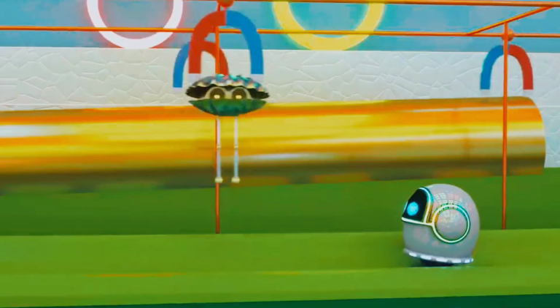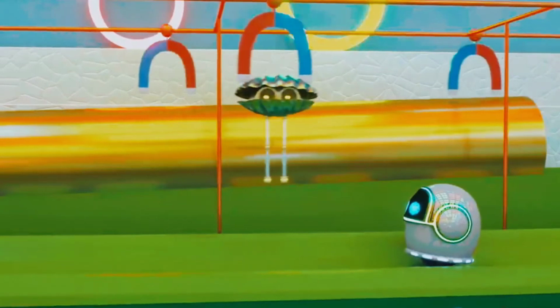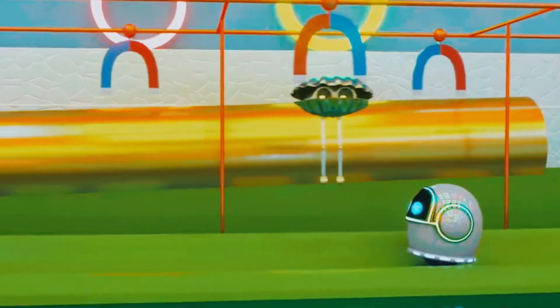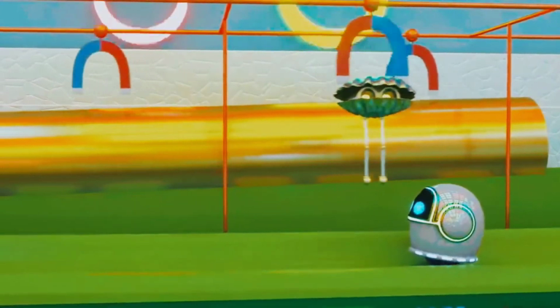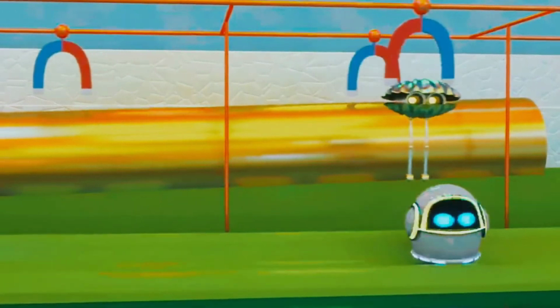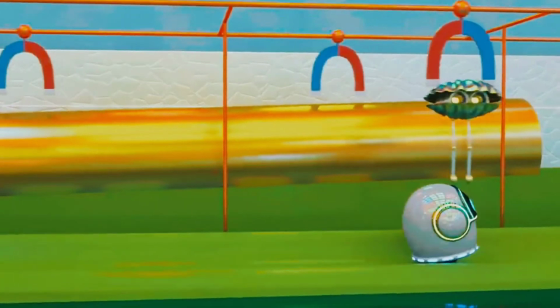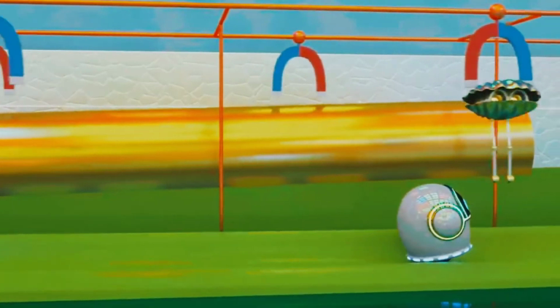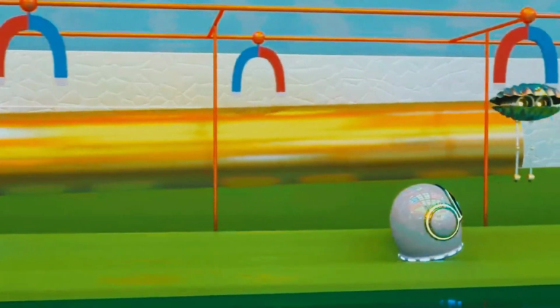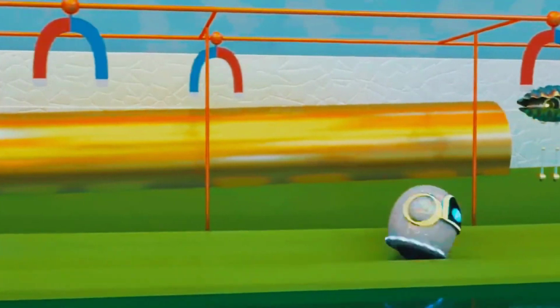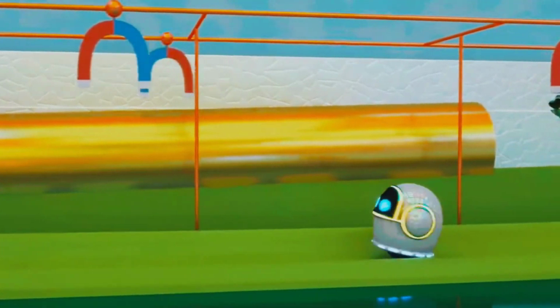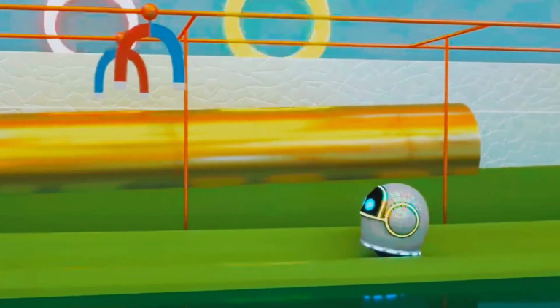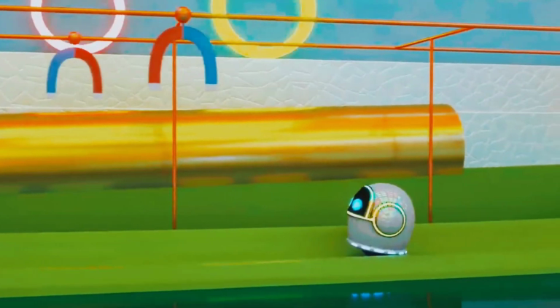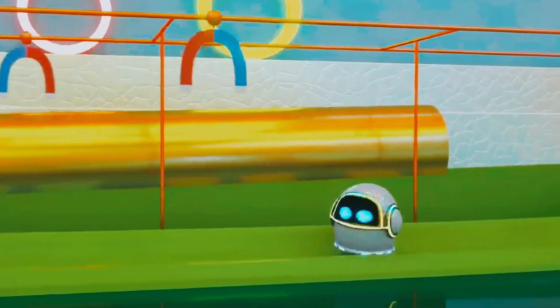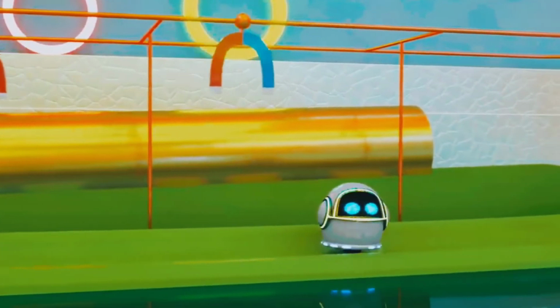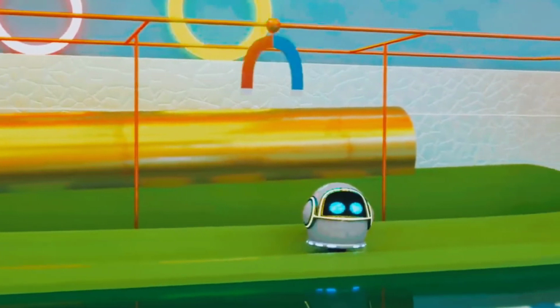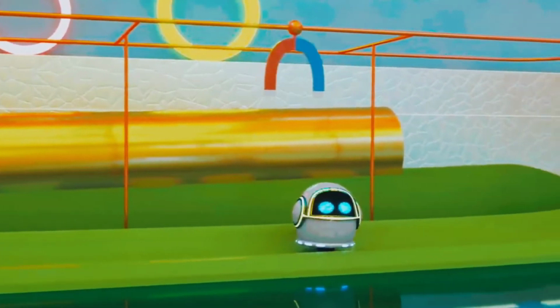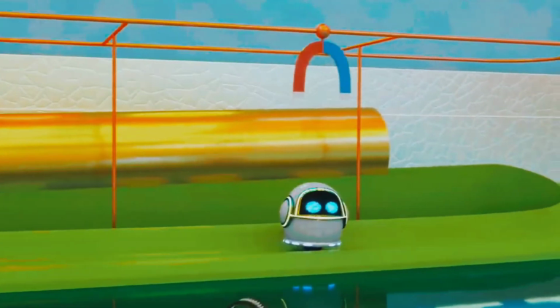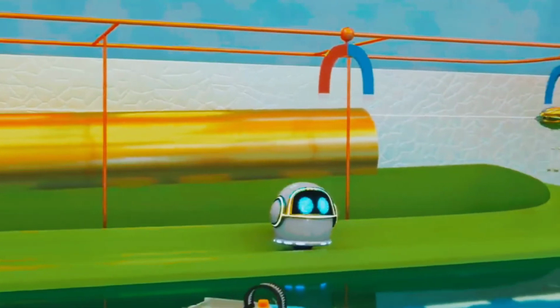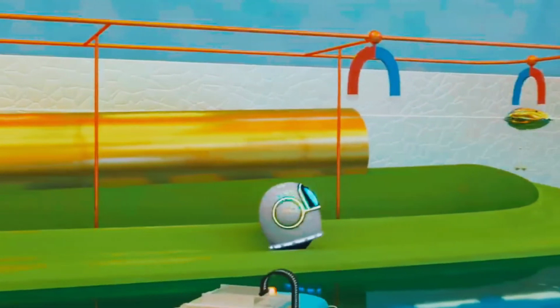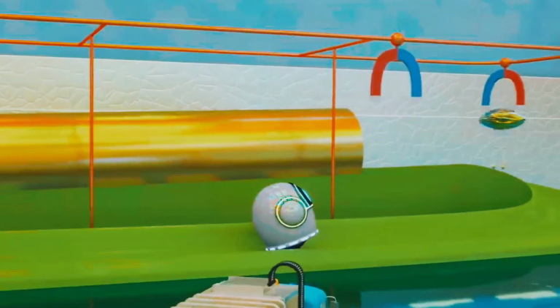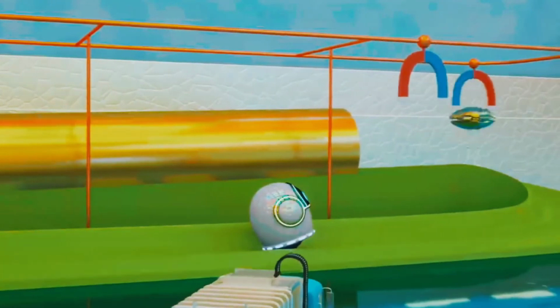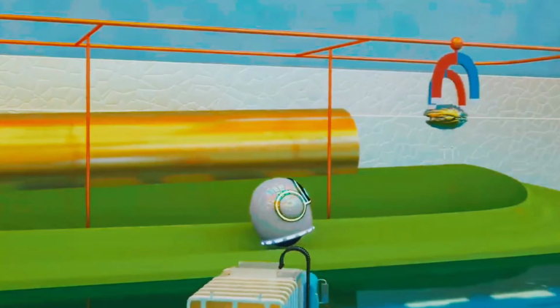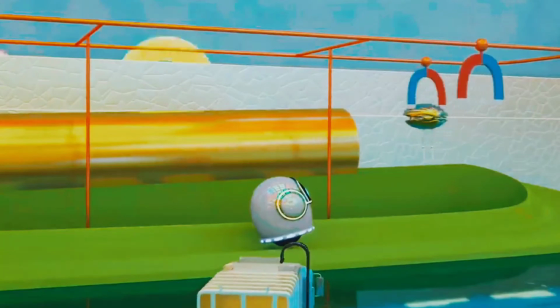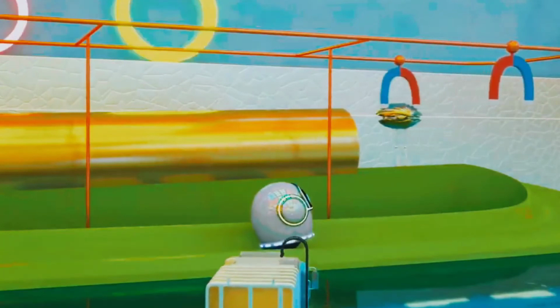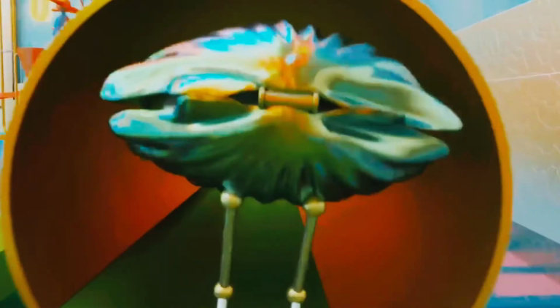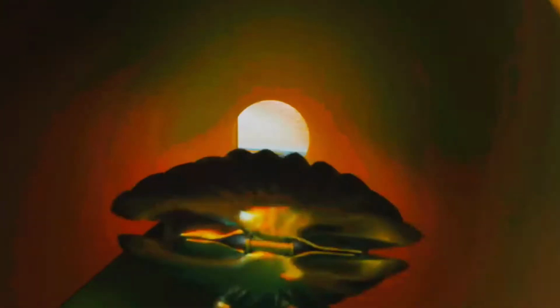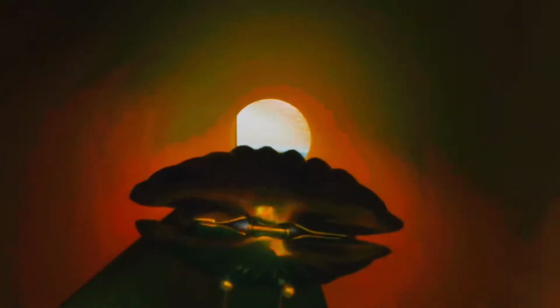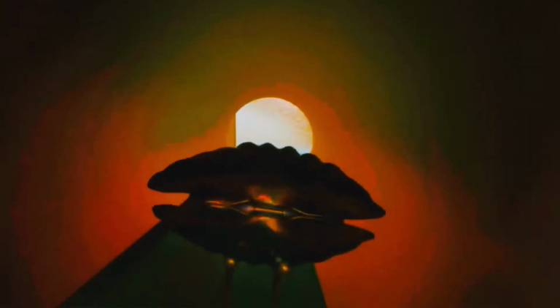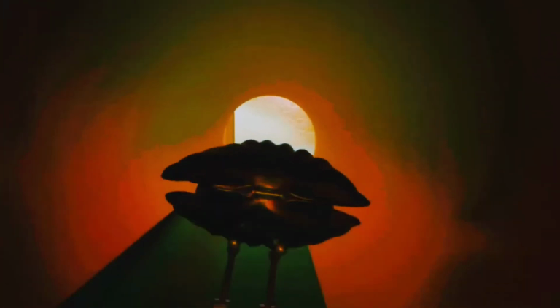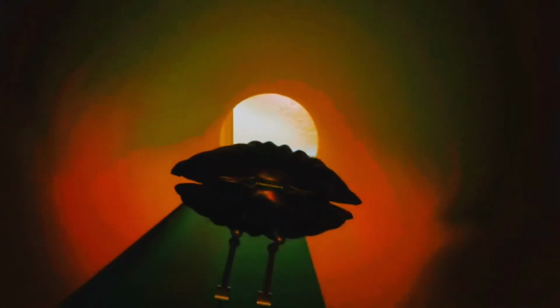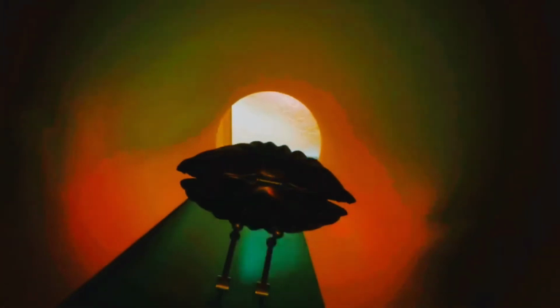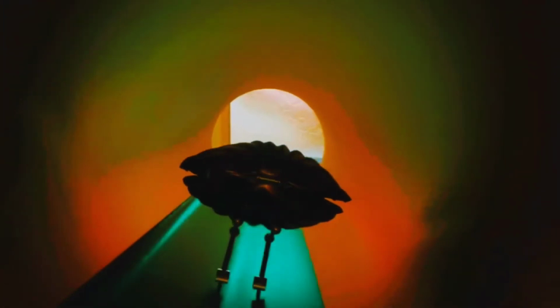Clam got attached to a magnet! It's because Clam is made out of metal! And Burble didn't get attached because he is made out of plastic.